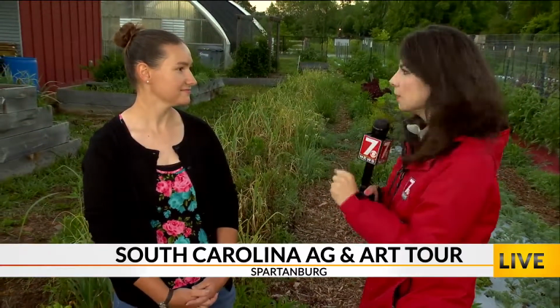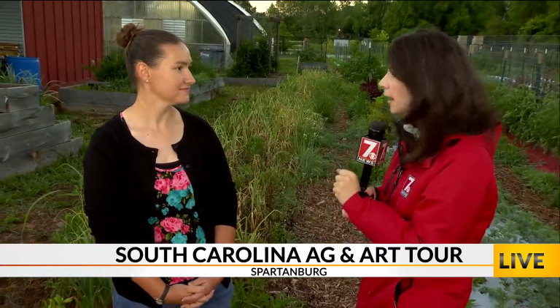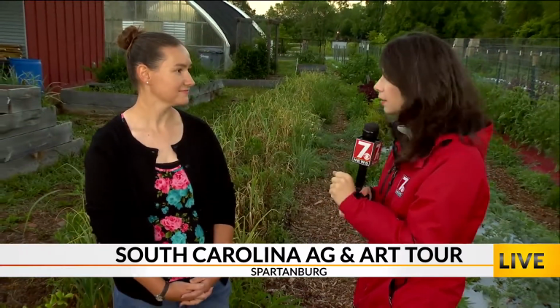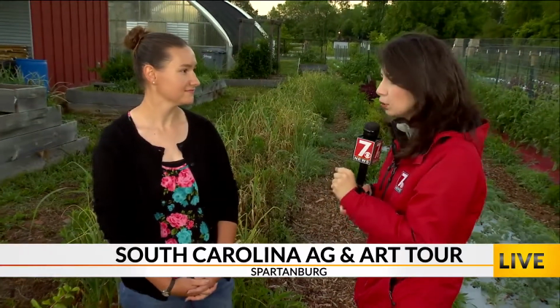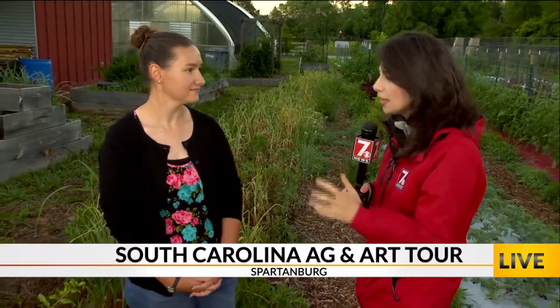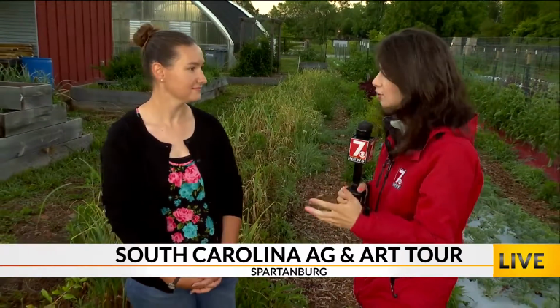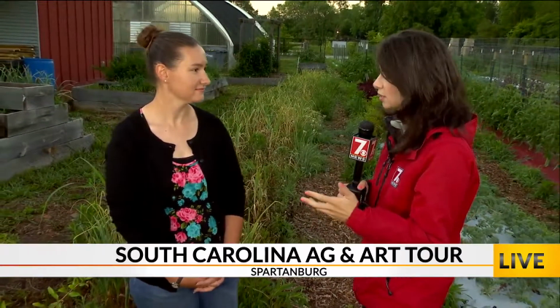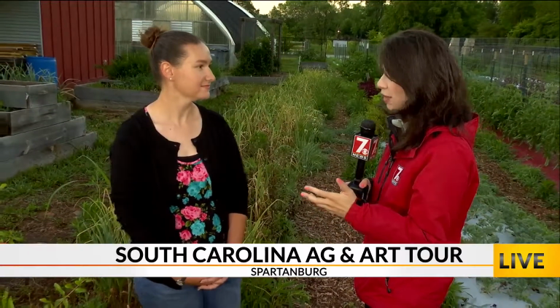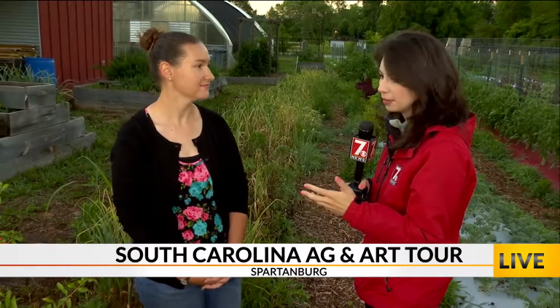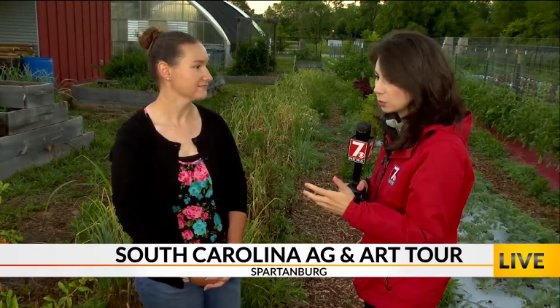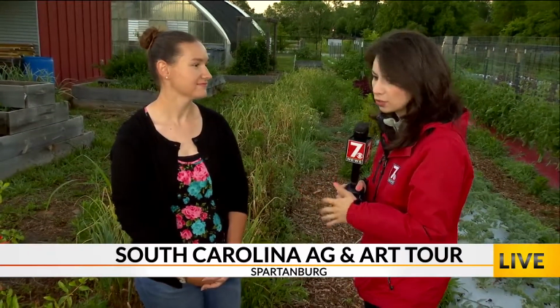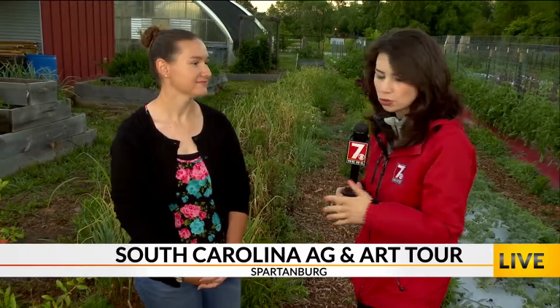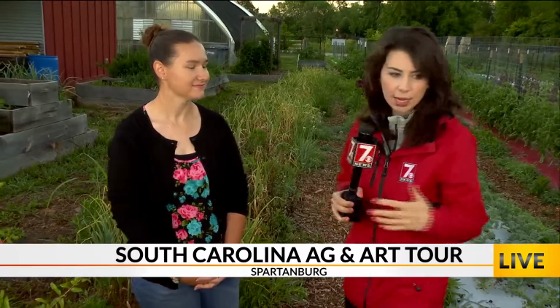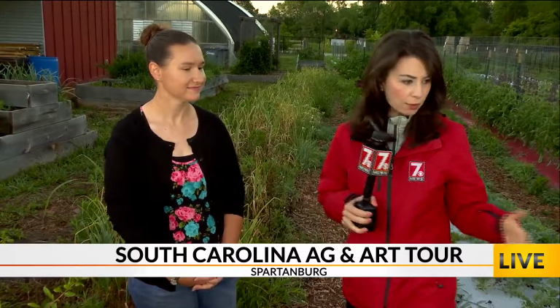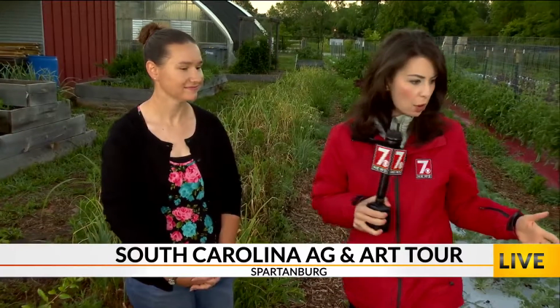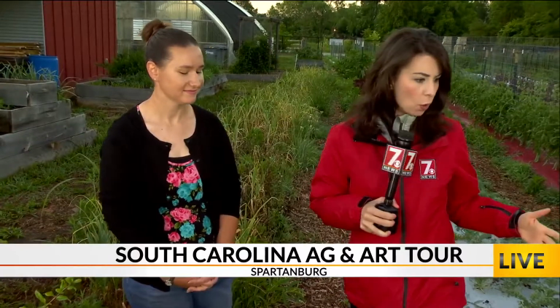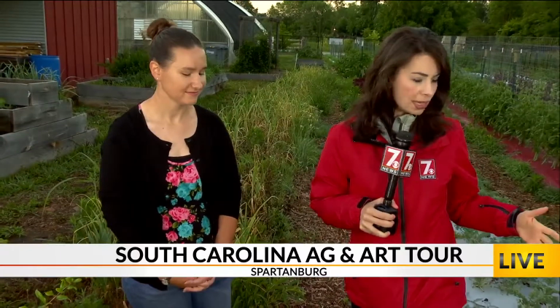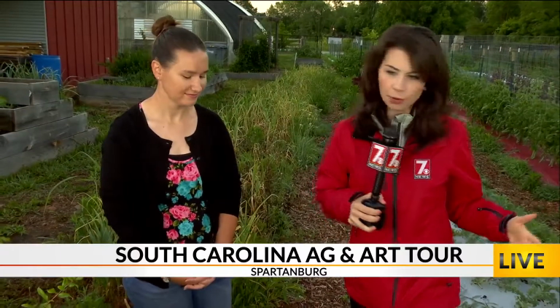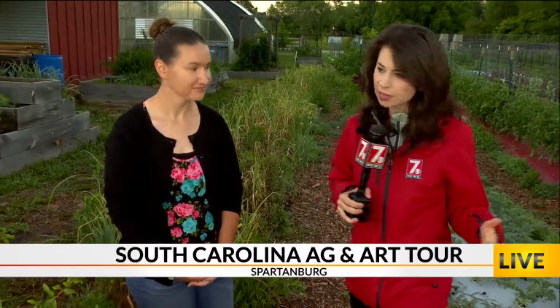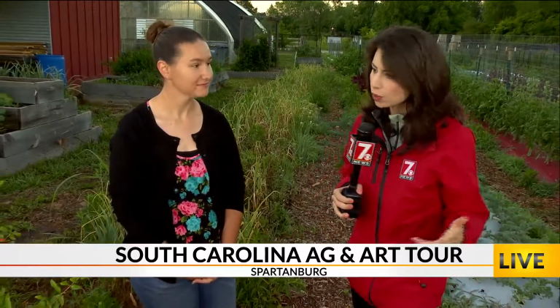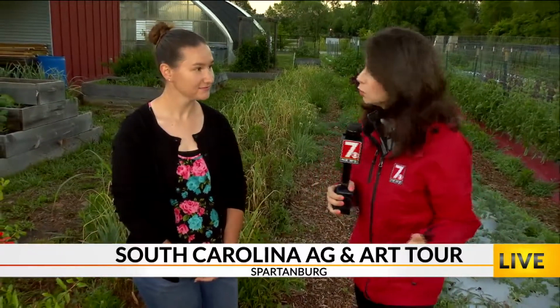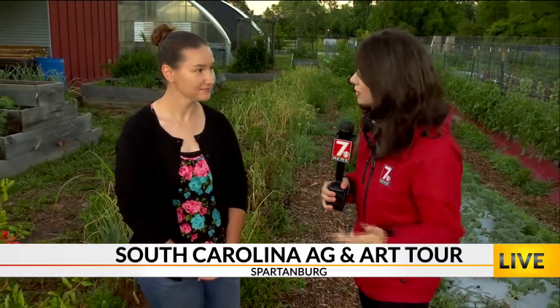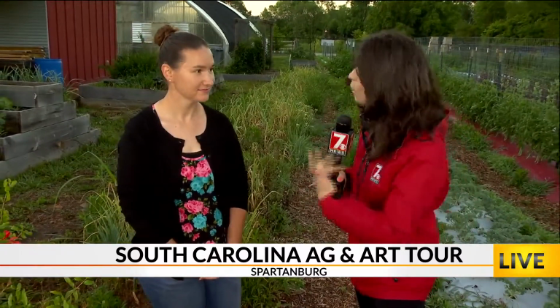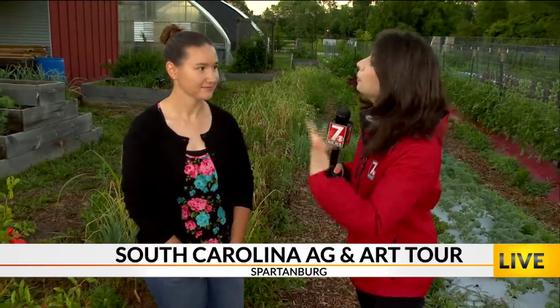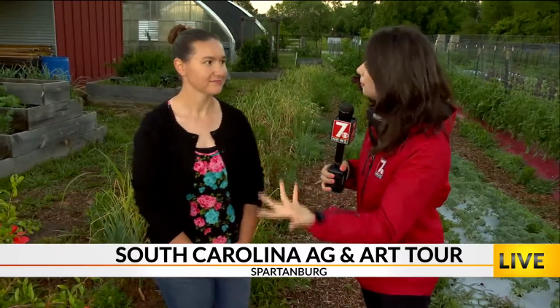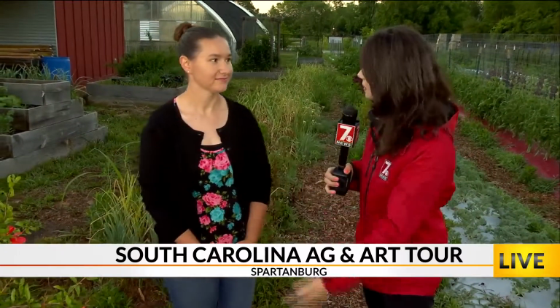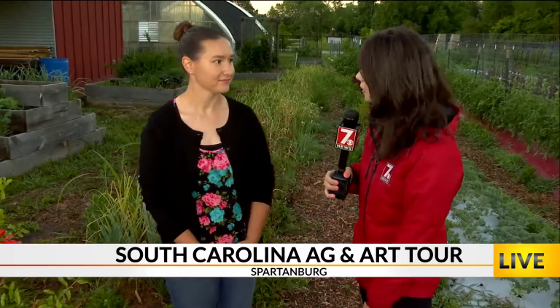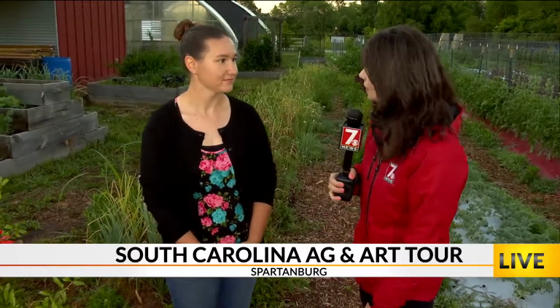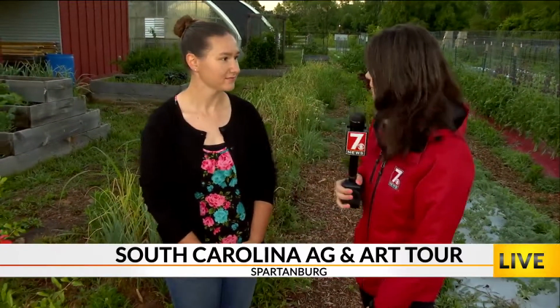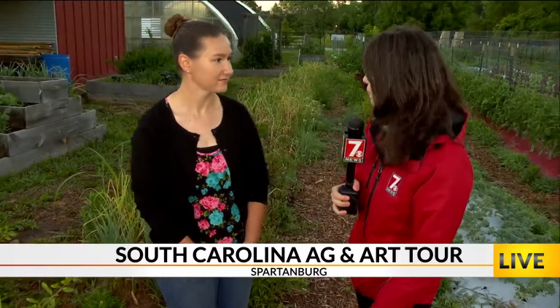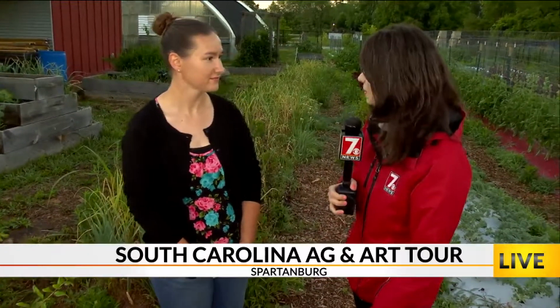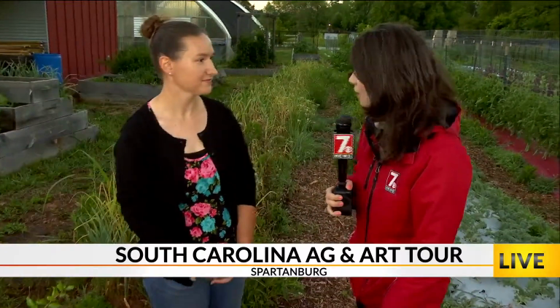Back to Spartanburg here at the Urban Farm in Spartanburg, near the Hub City Farmers Market. Meg, you manage this fabulous place, you take care of what we see in front of us. What do we see? What will people see? Because this is one of the stops.